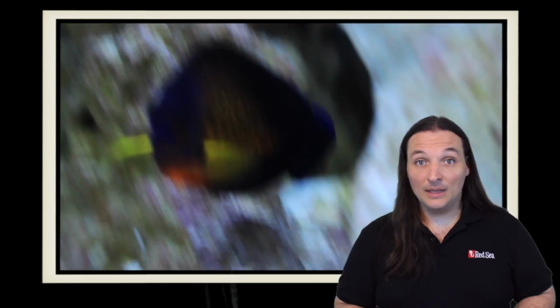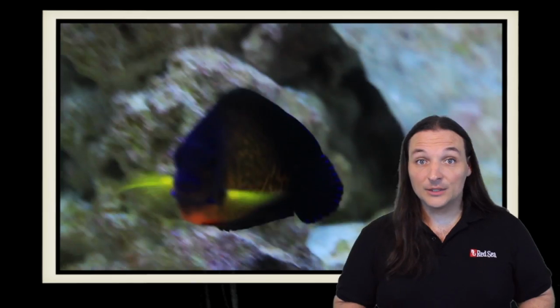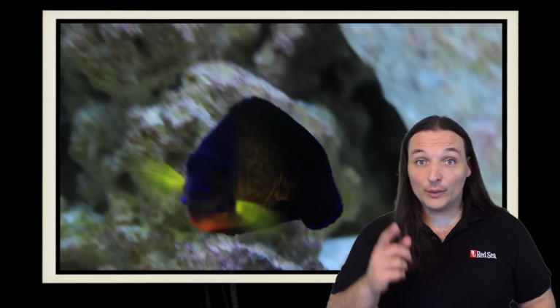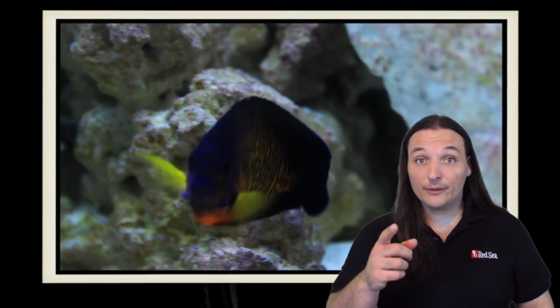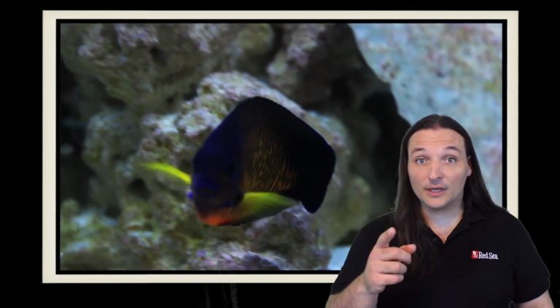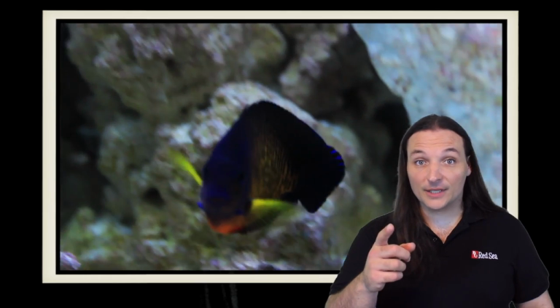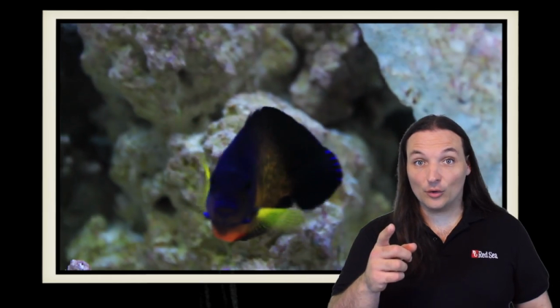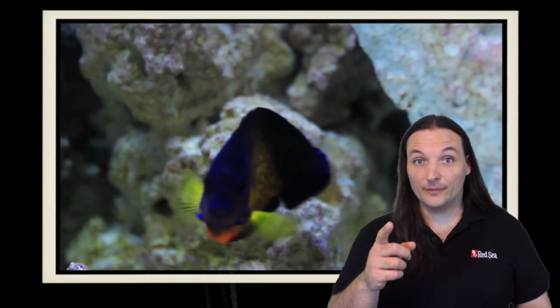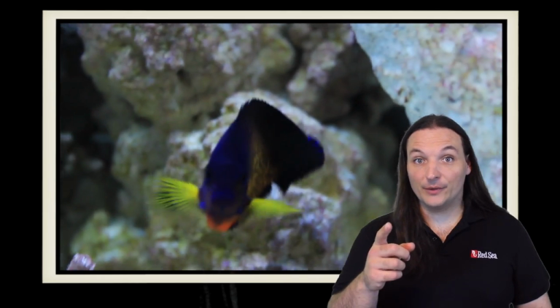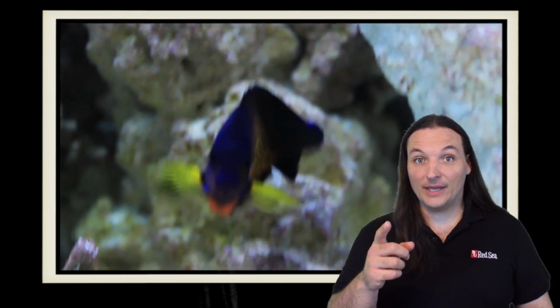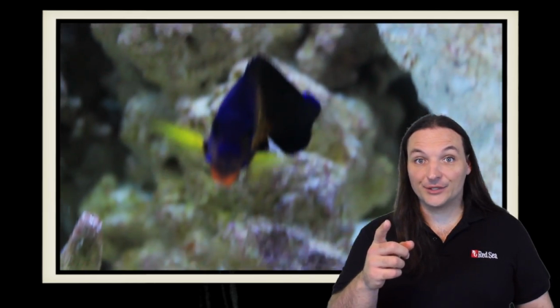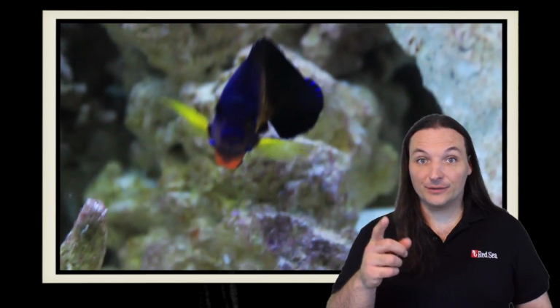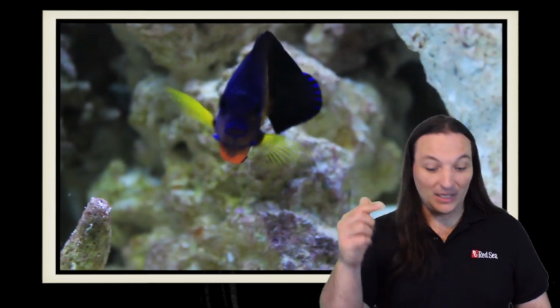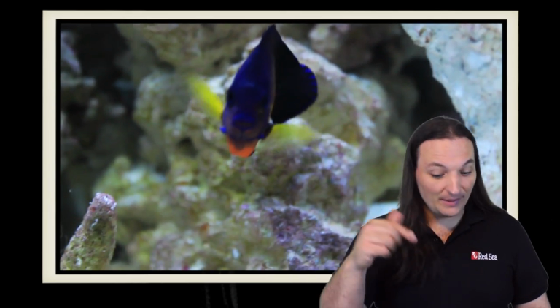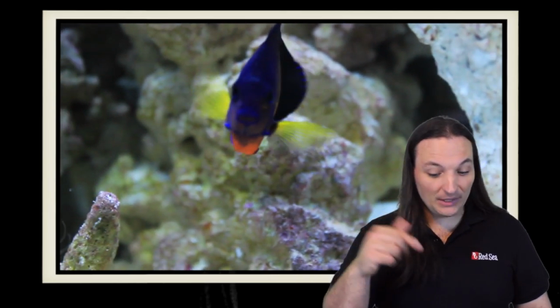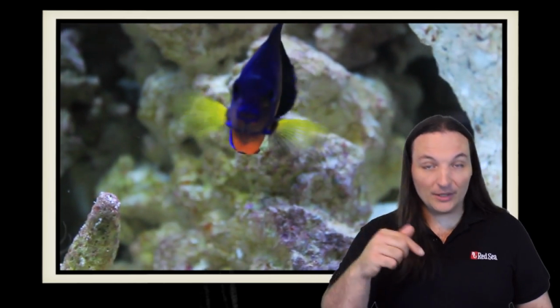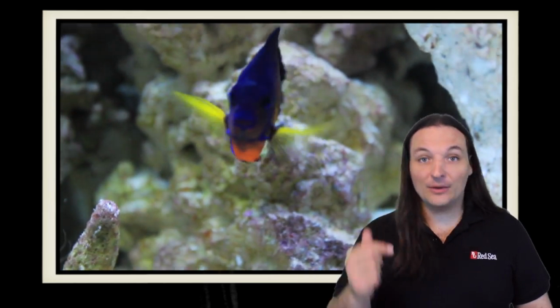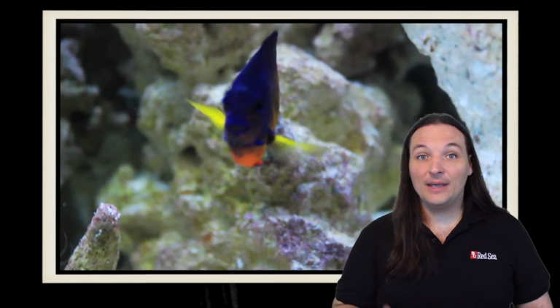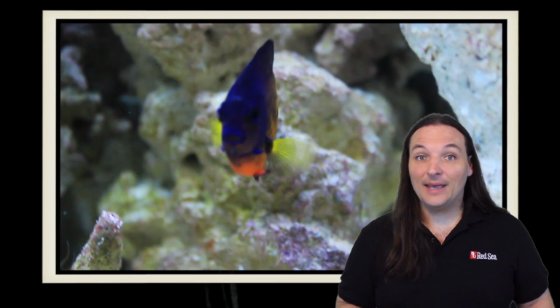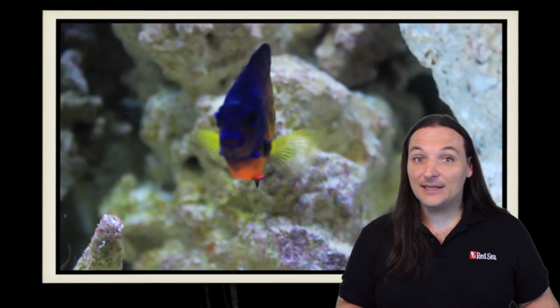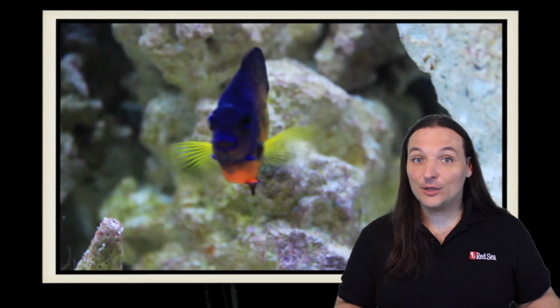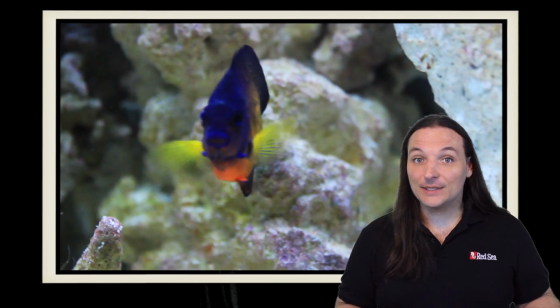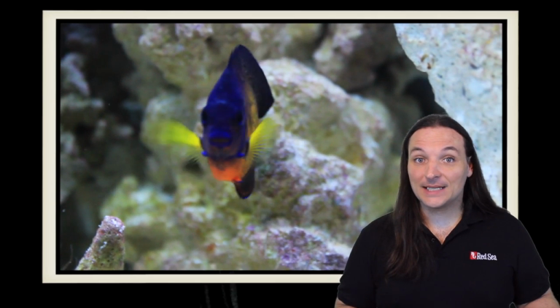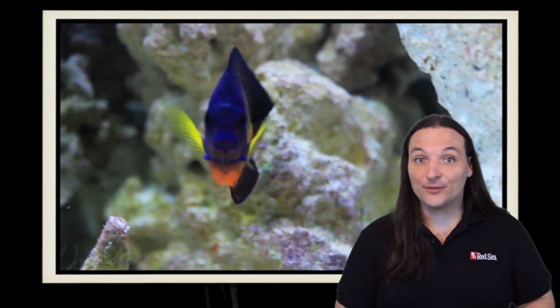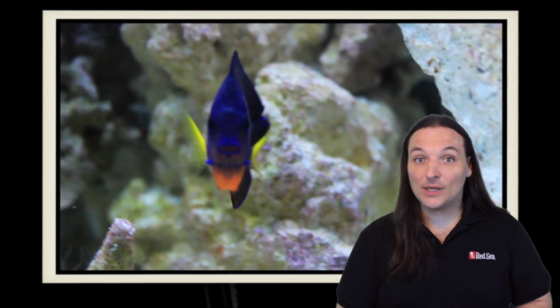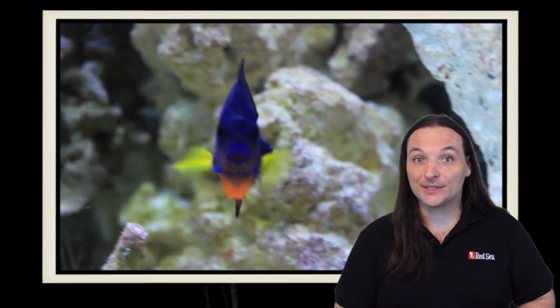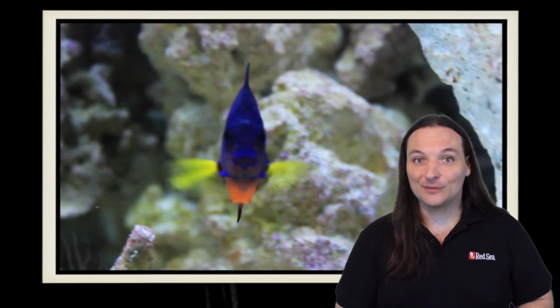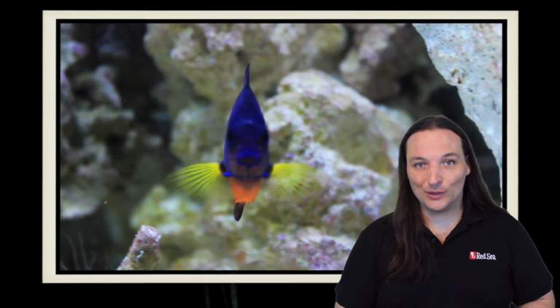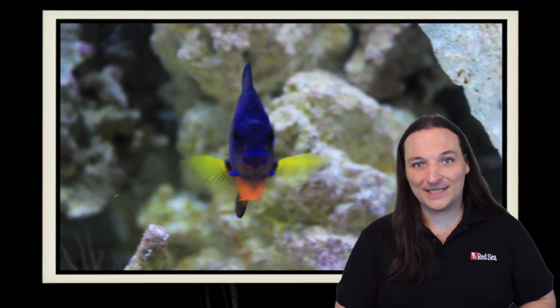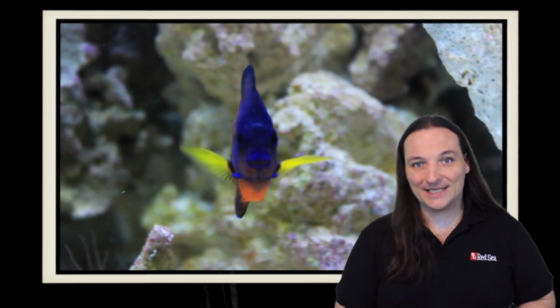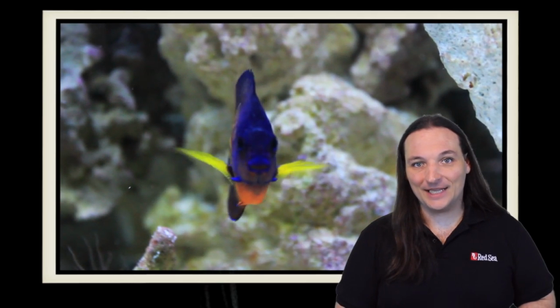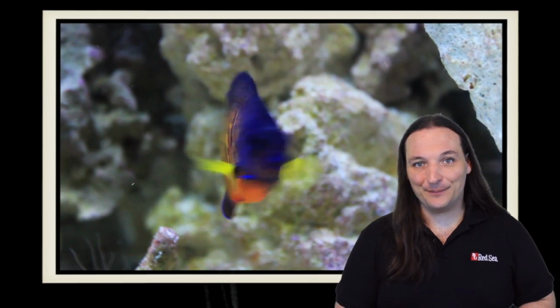So what are your thoughts on the Coral Beauty Angel? Comment below. And as always, thanks for watching — we'll see you next time.